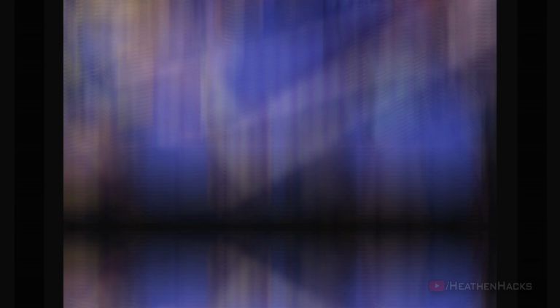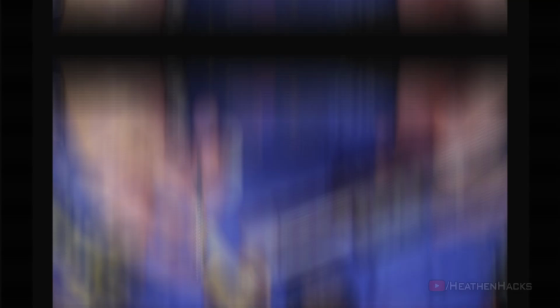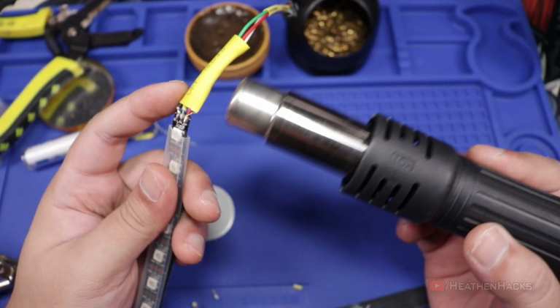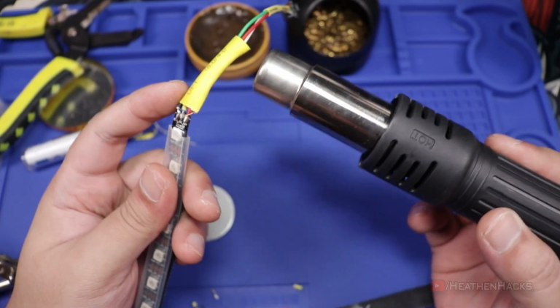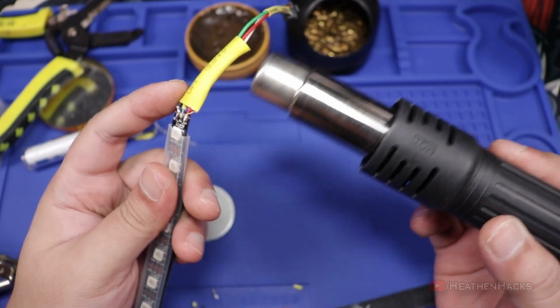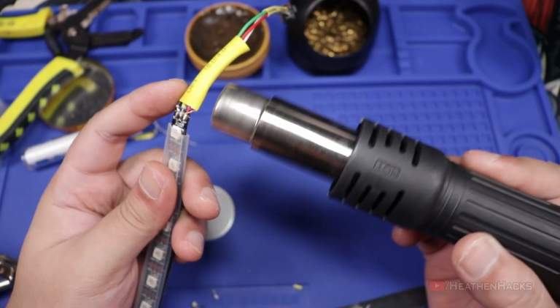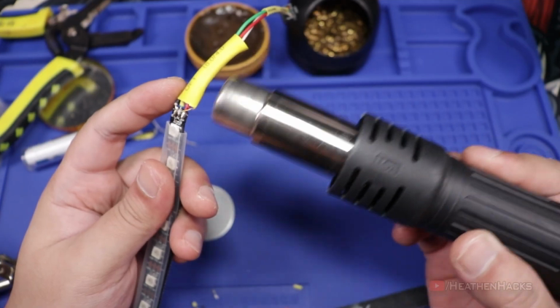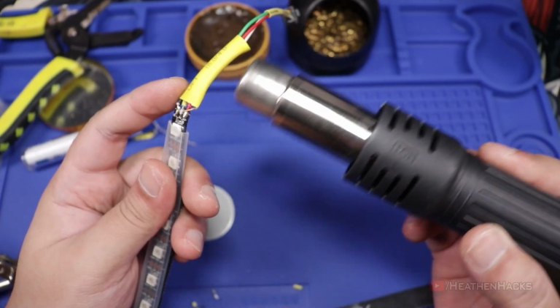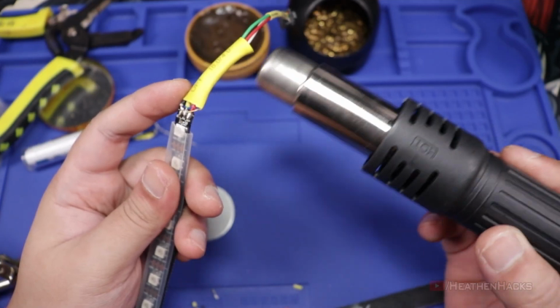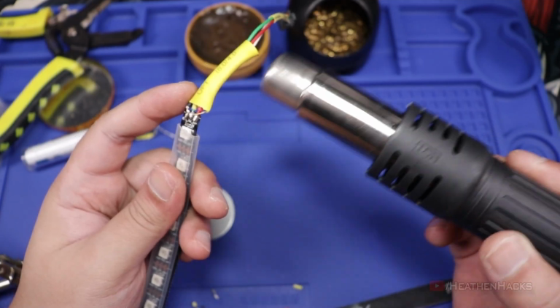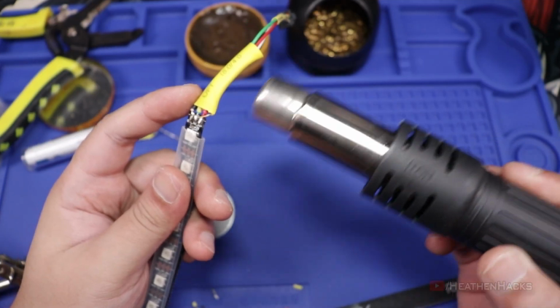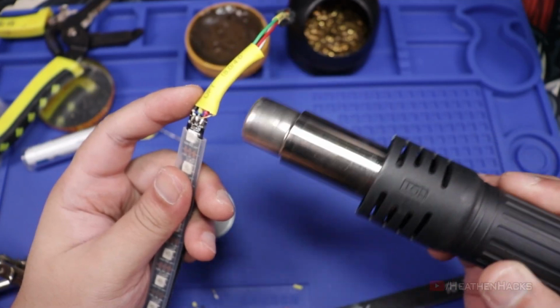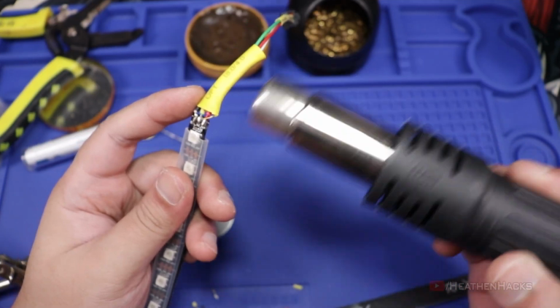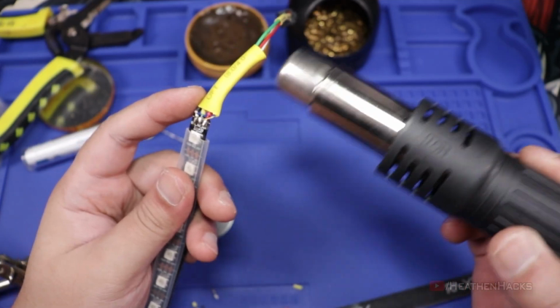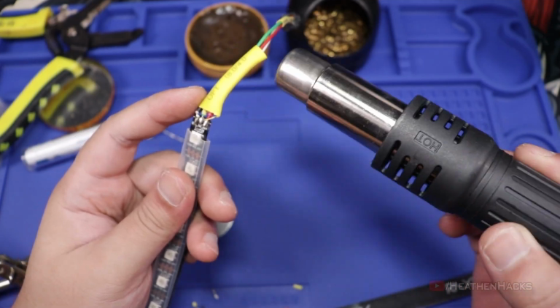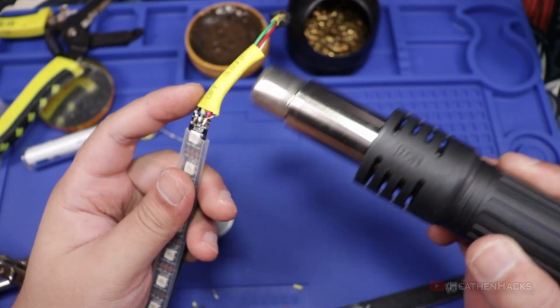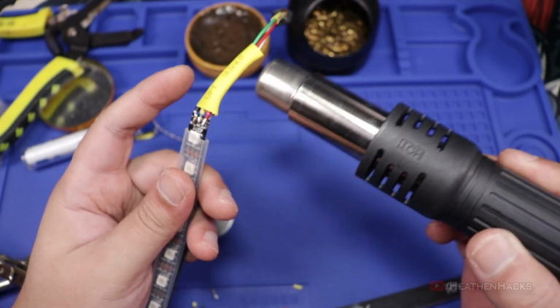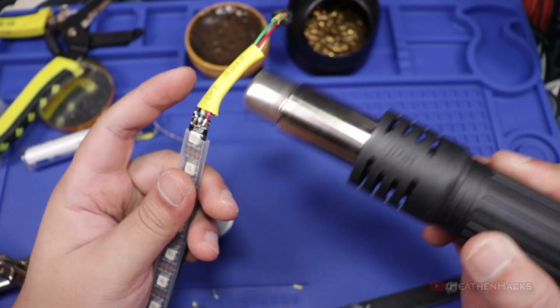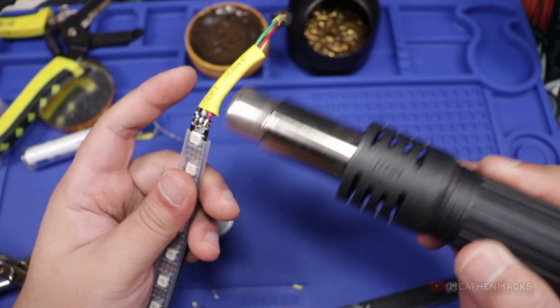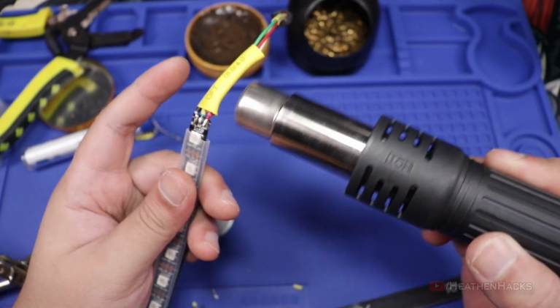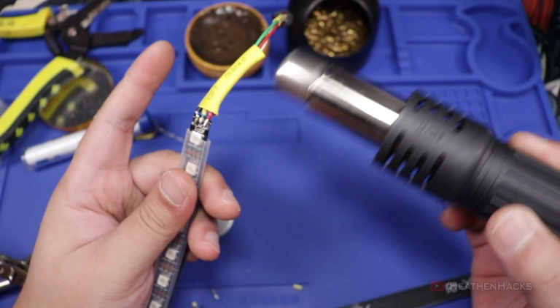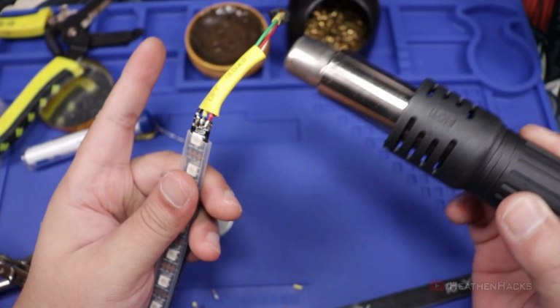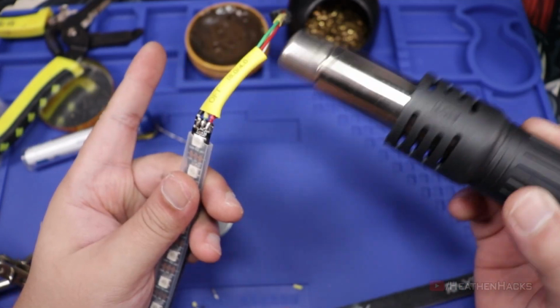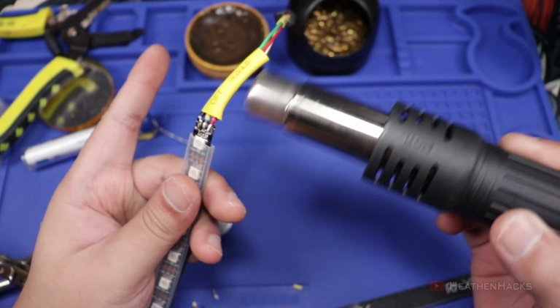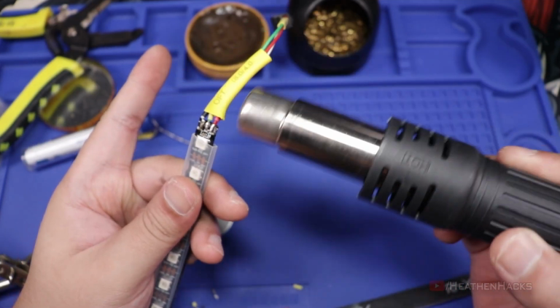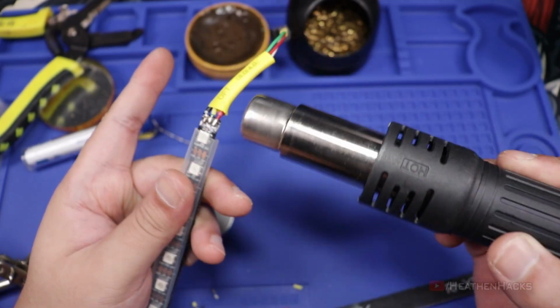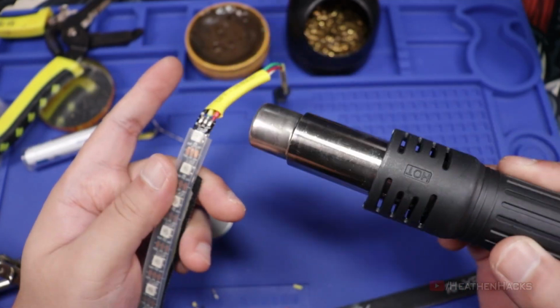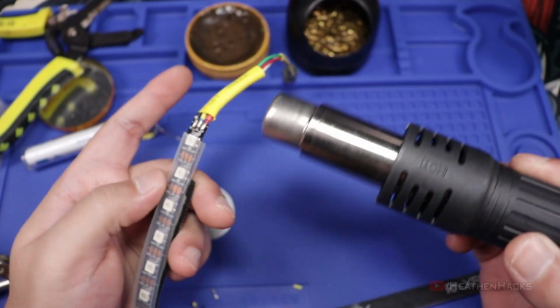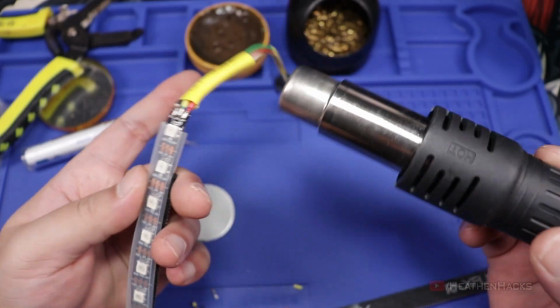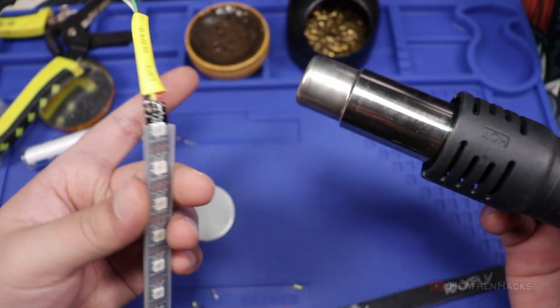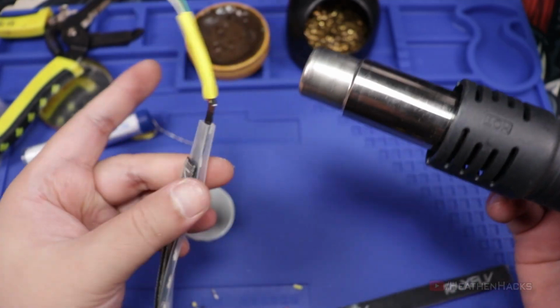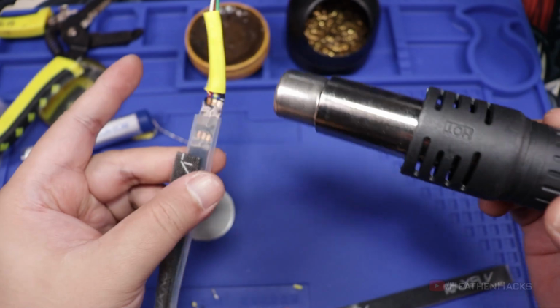To no one's surprise, this heat gun is also really good for shrink tubes.